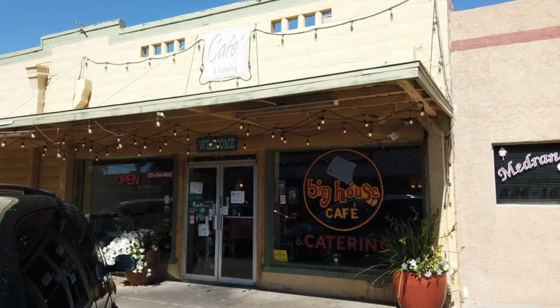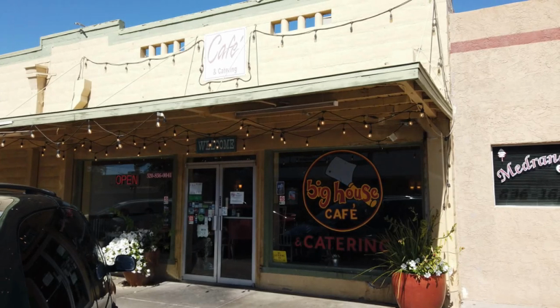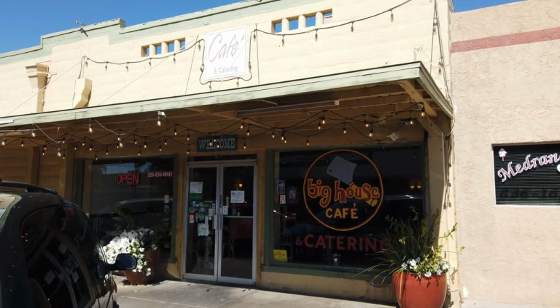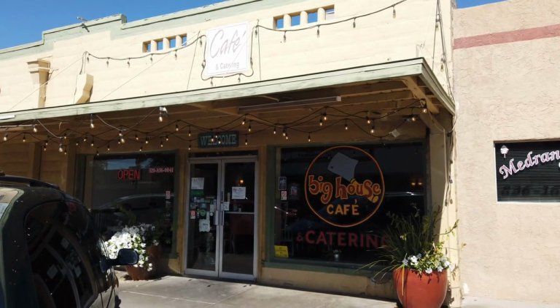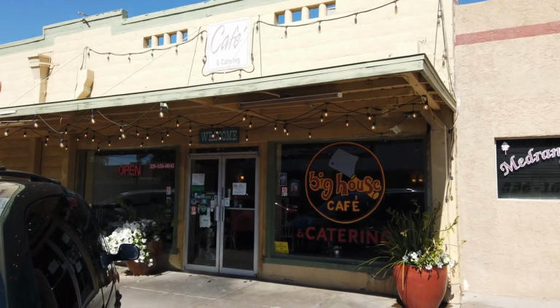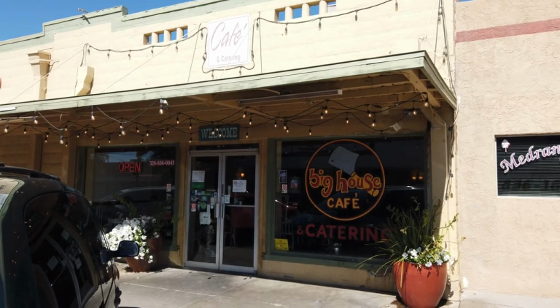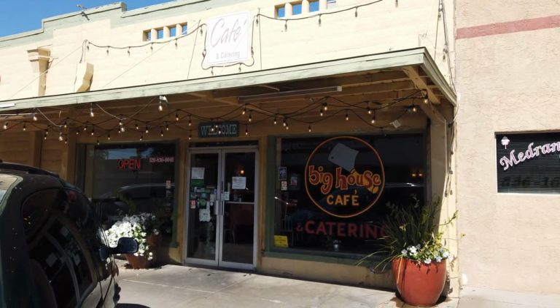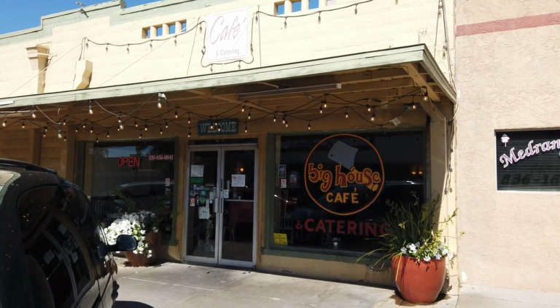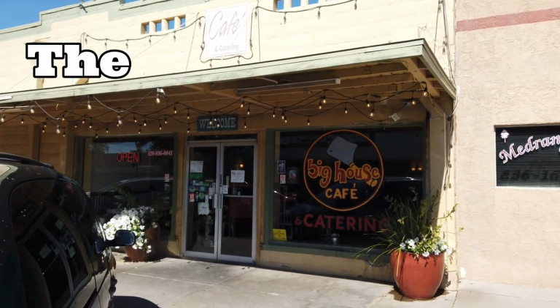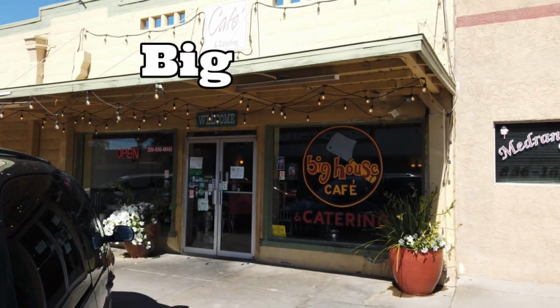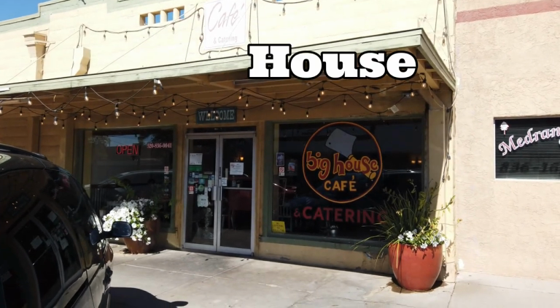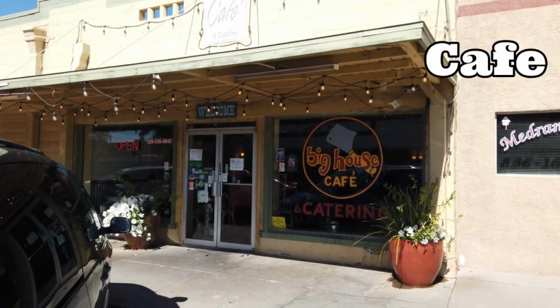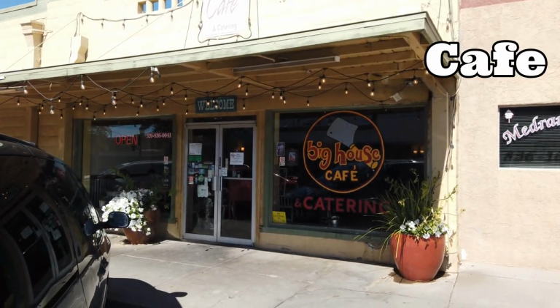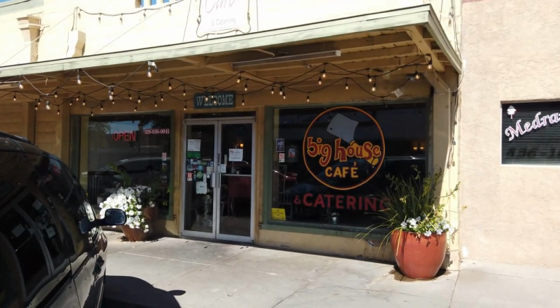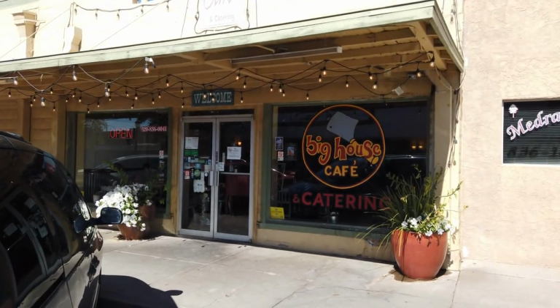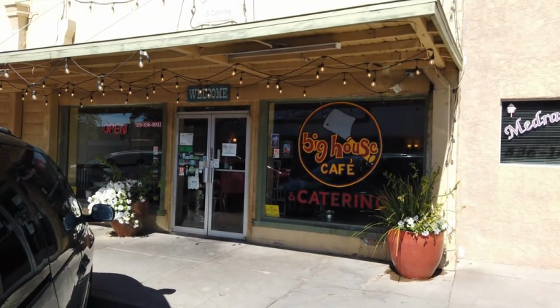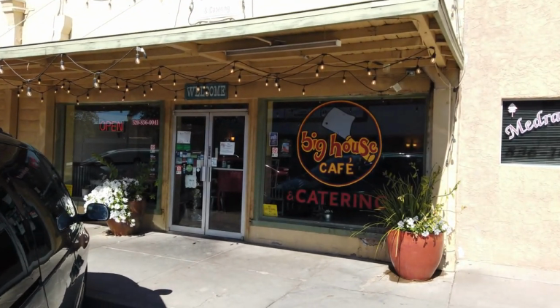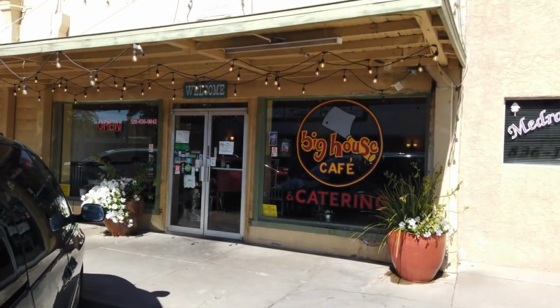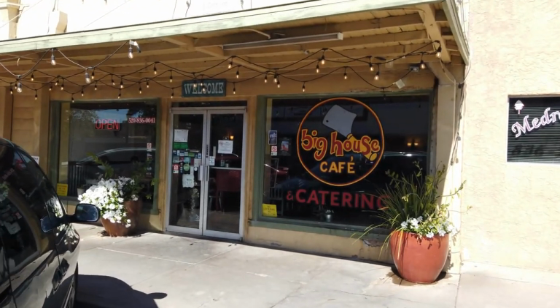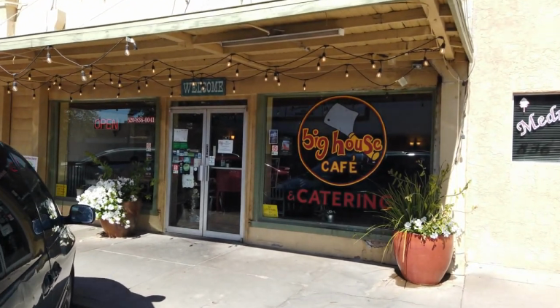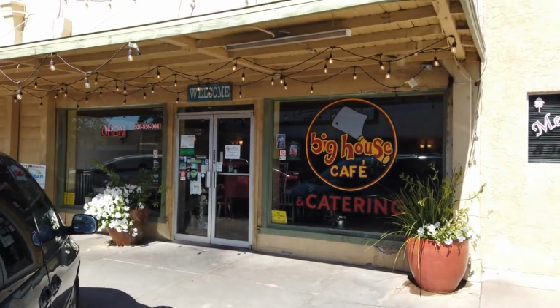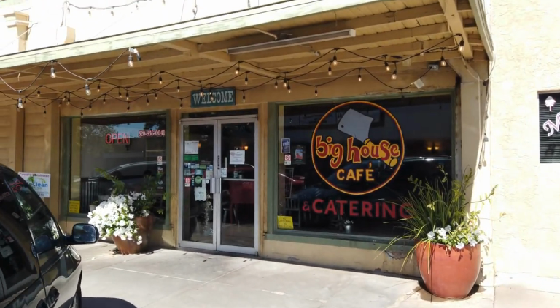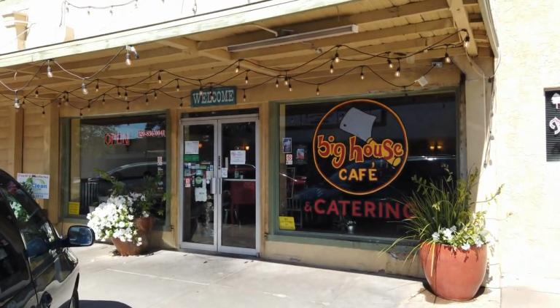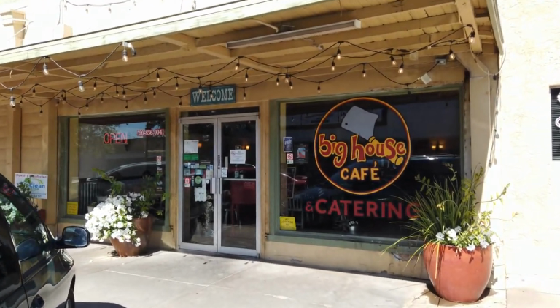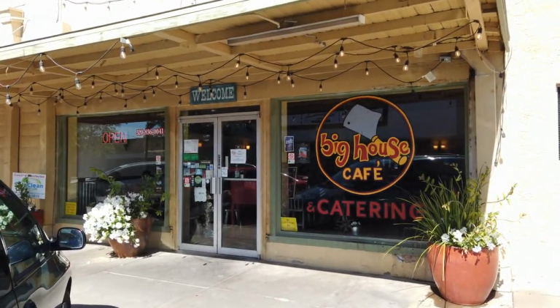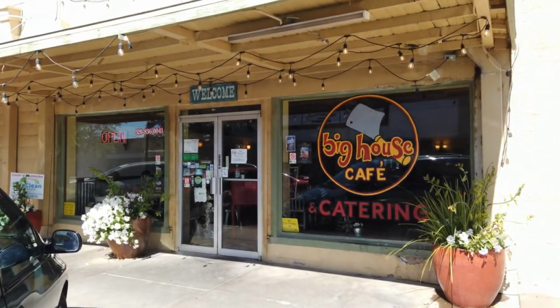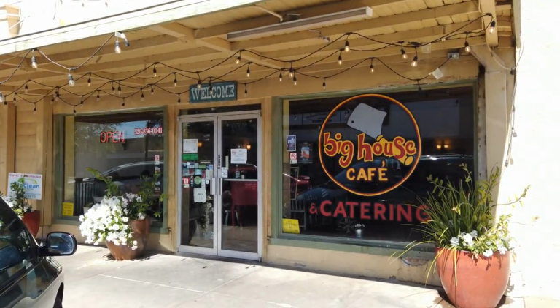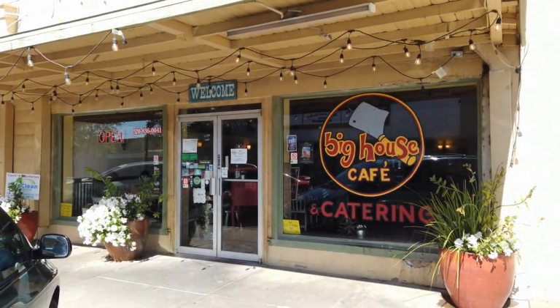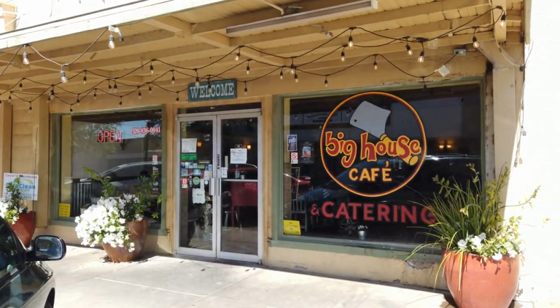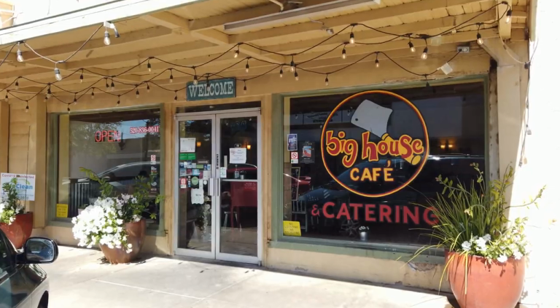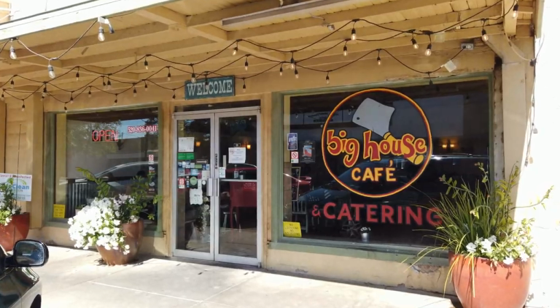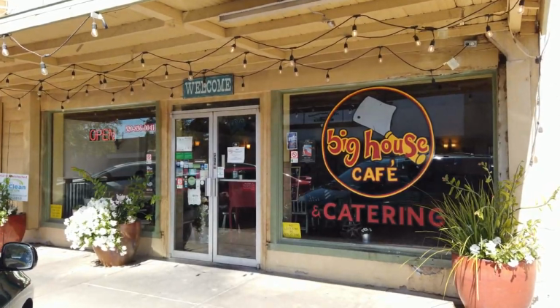We're going to the Big House Cafe for lunch in Old Town Casa Grande.